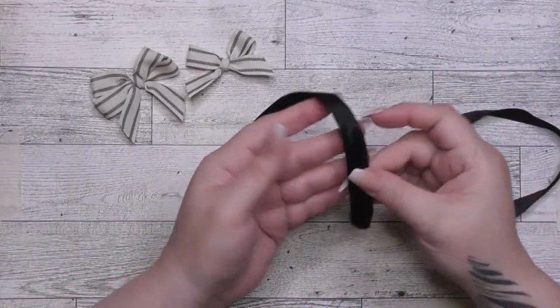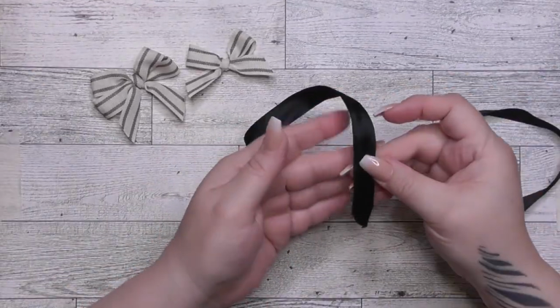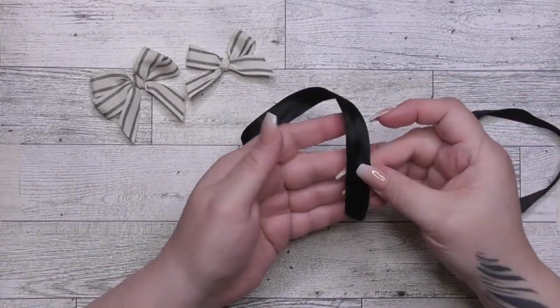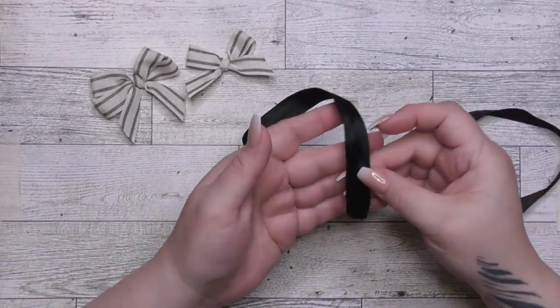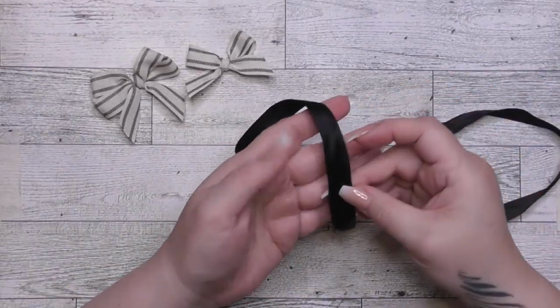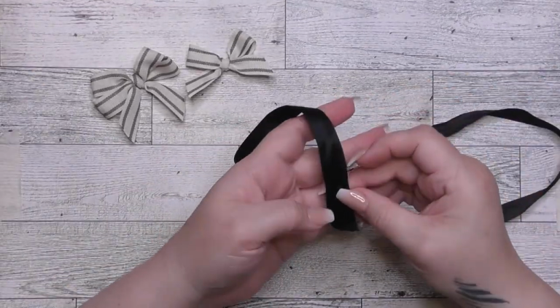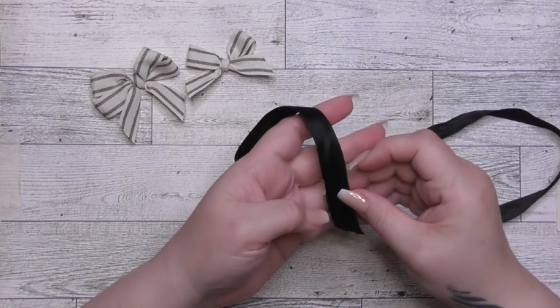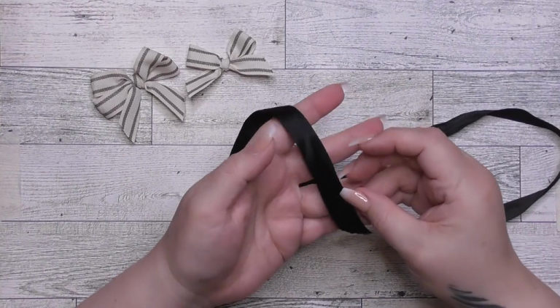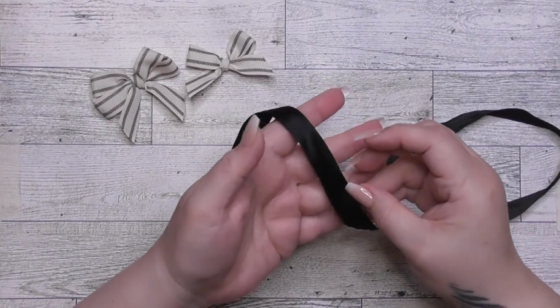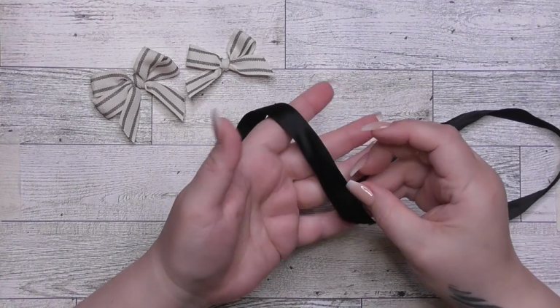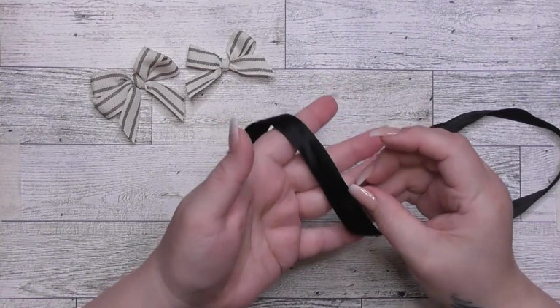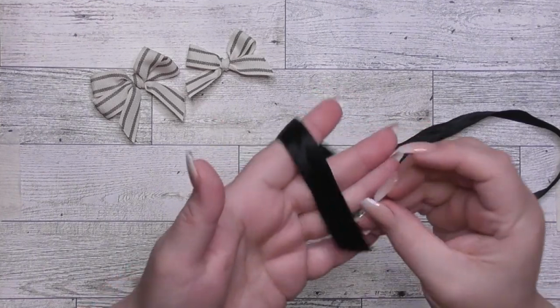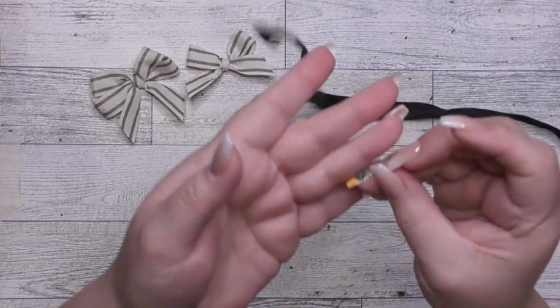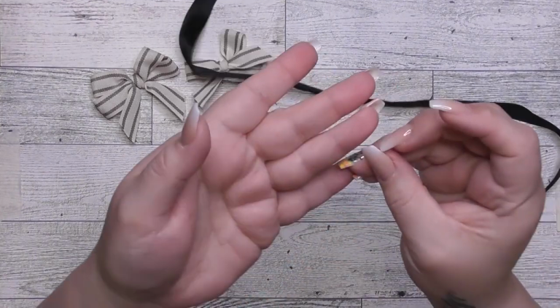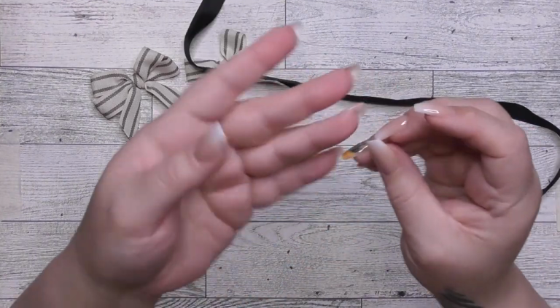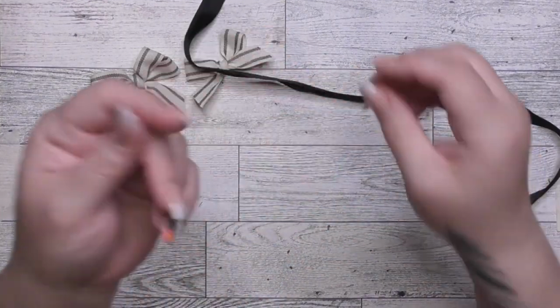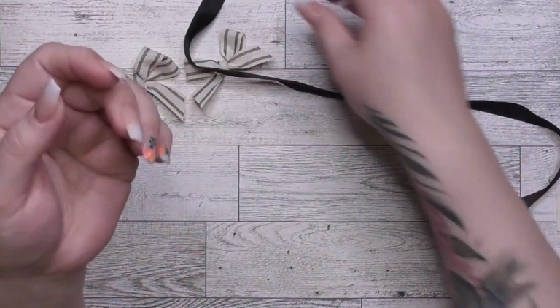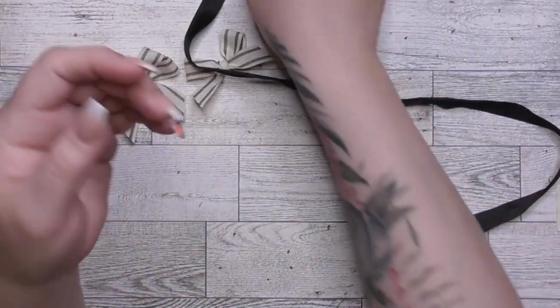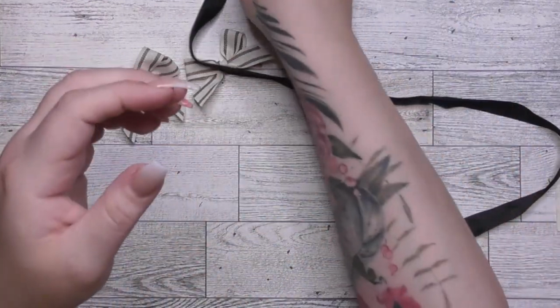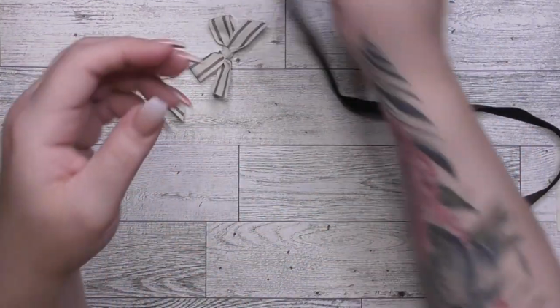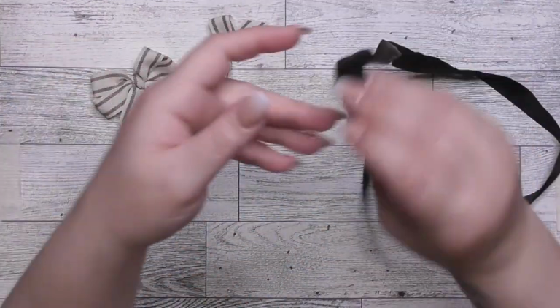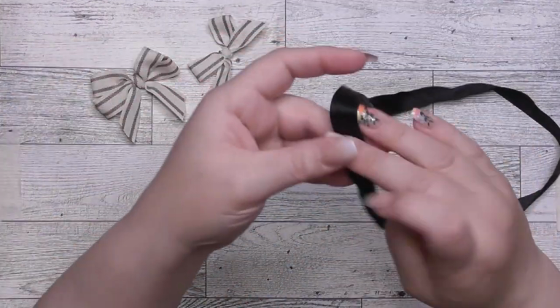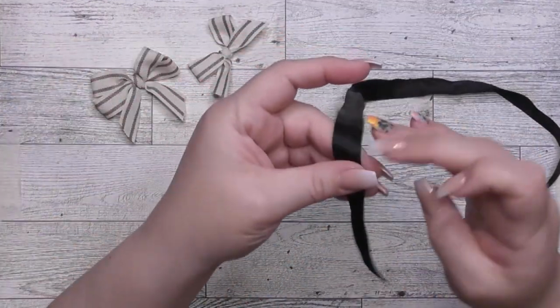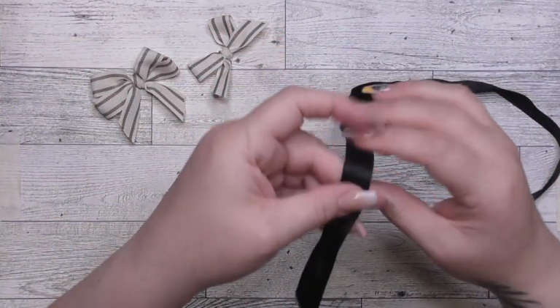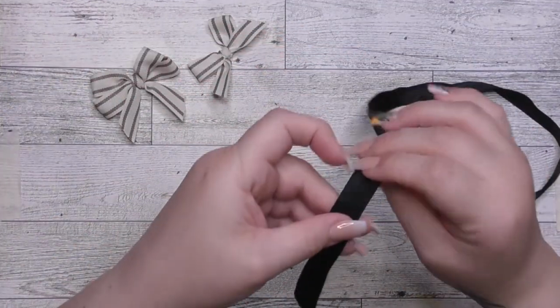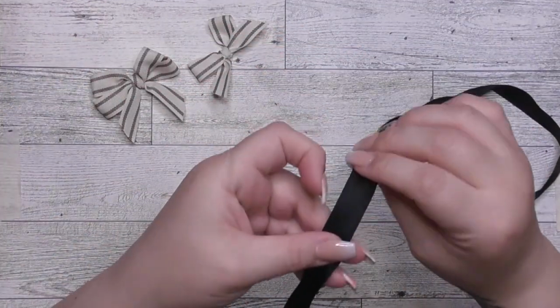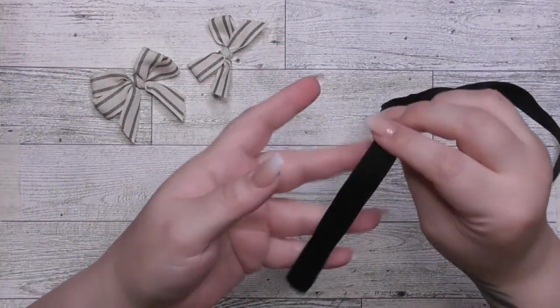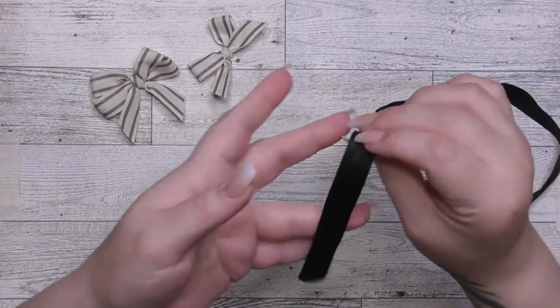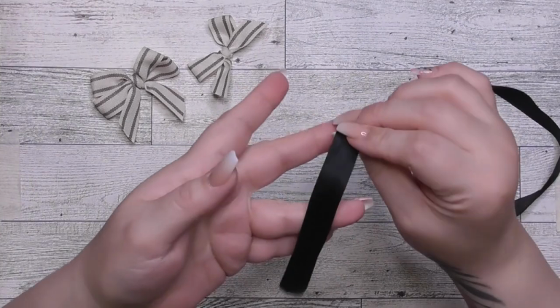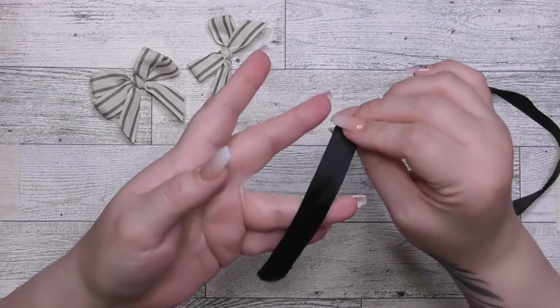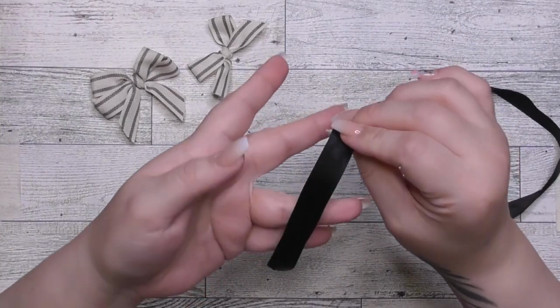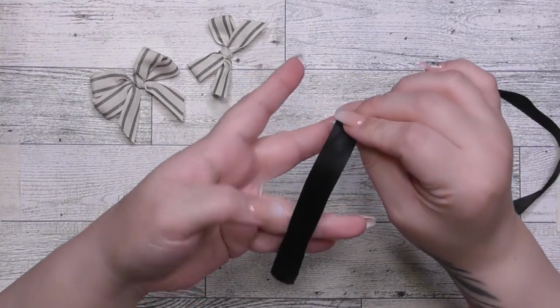So this is just a piece of ribbon I've had in my stash — it's my practice ribbon. First, you're going to drop it. That's what makes the bow perfect — kidding, anyways.